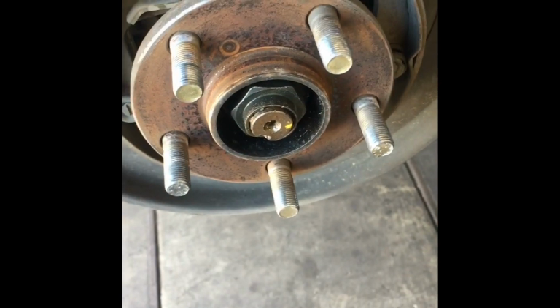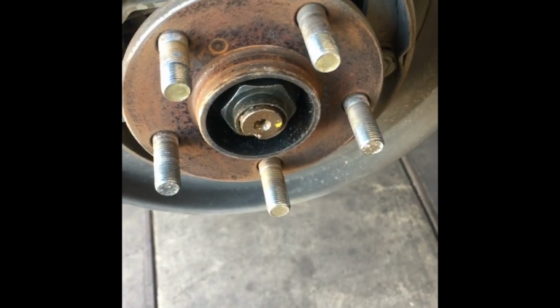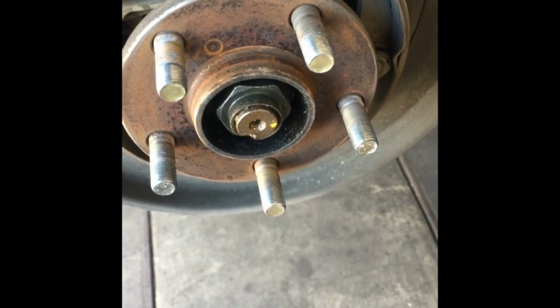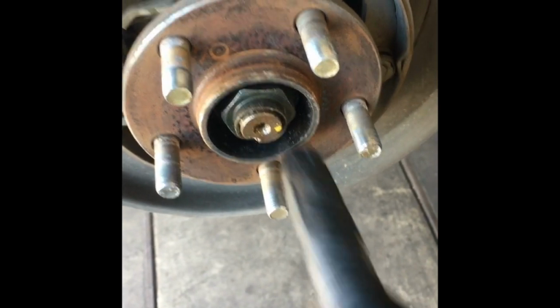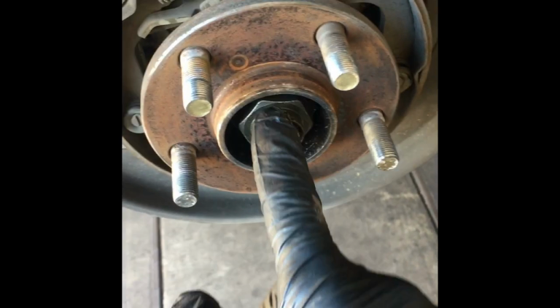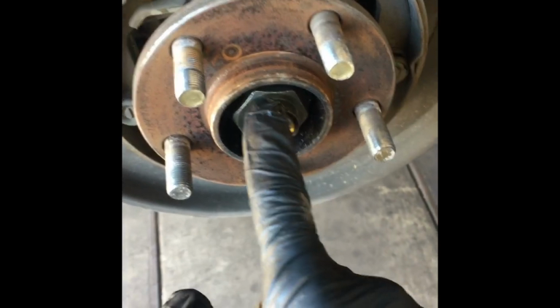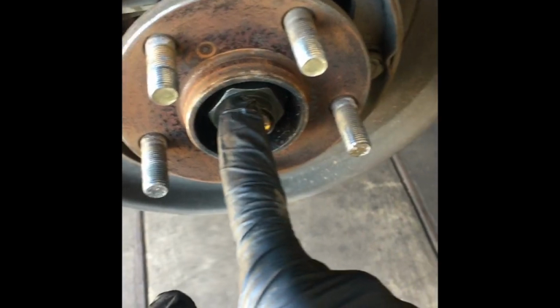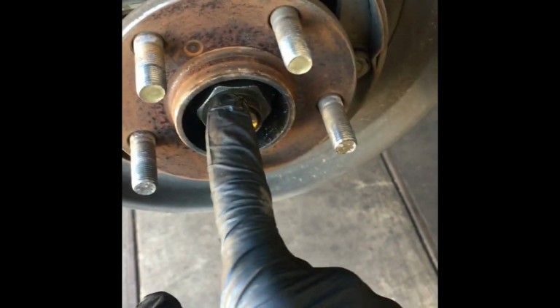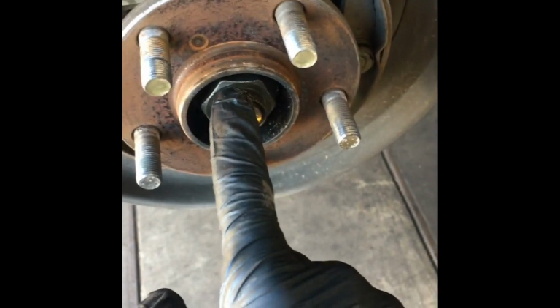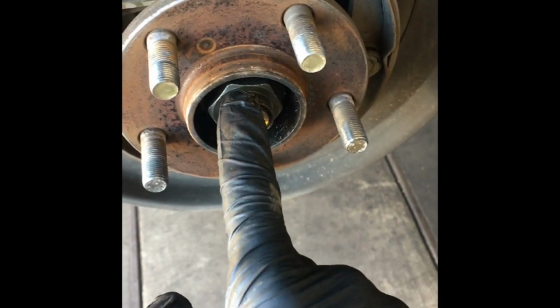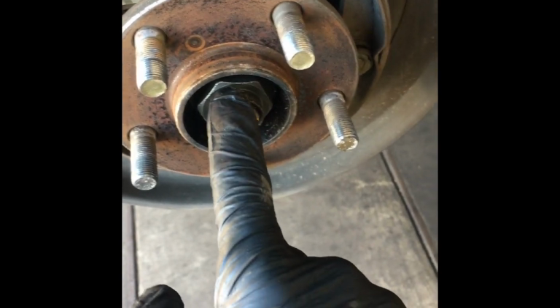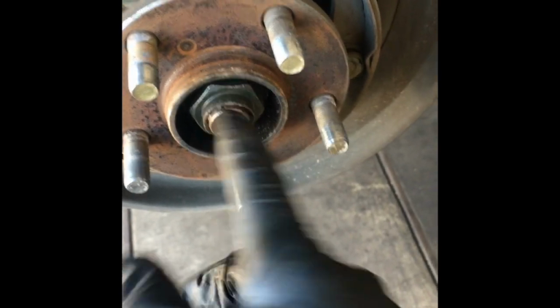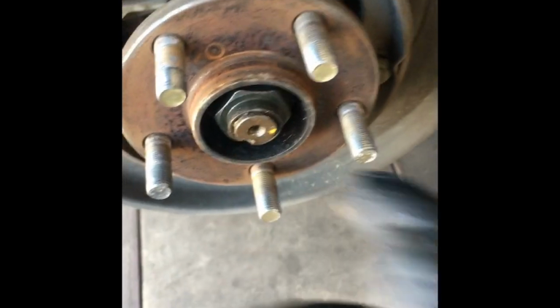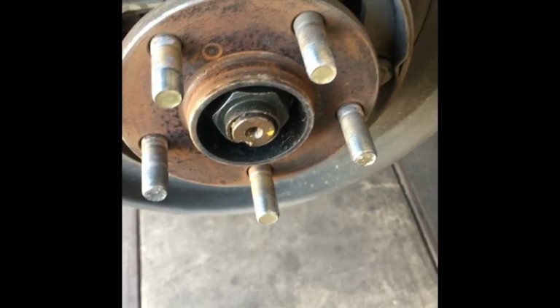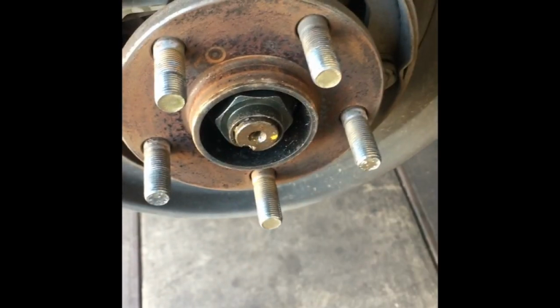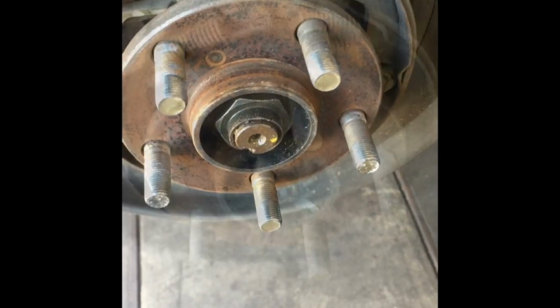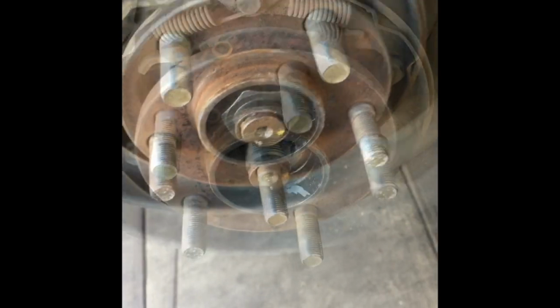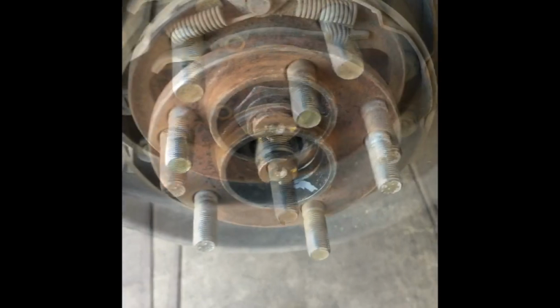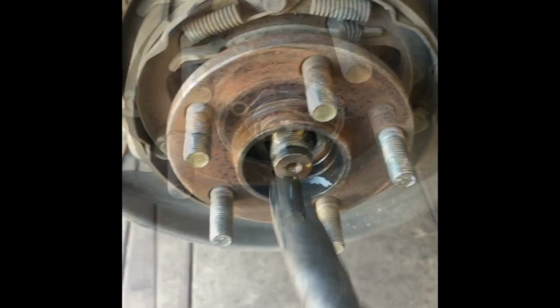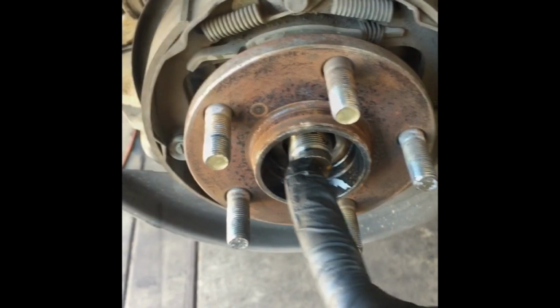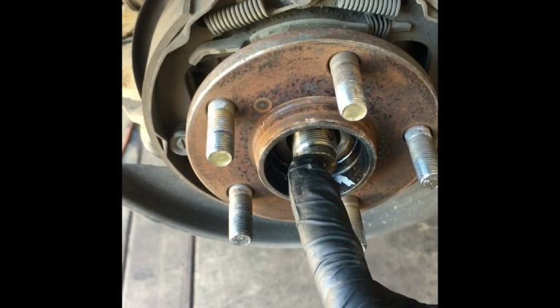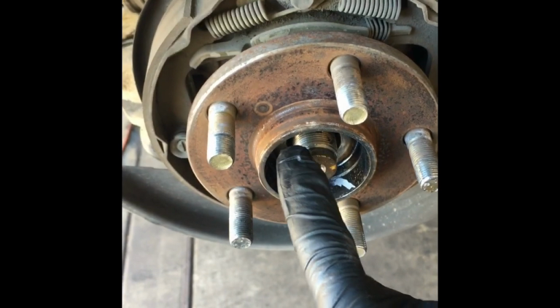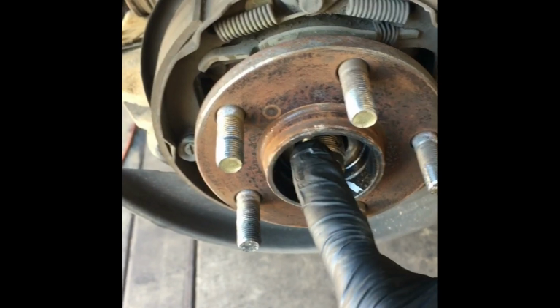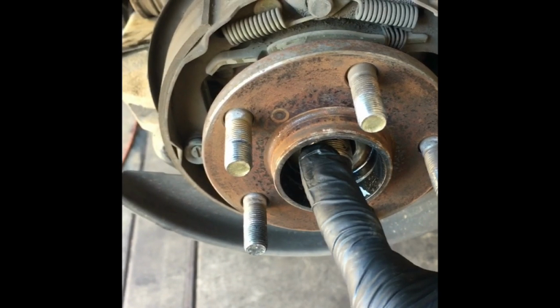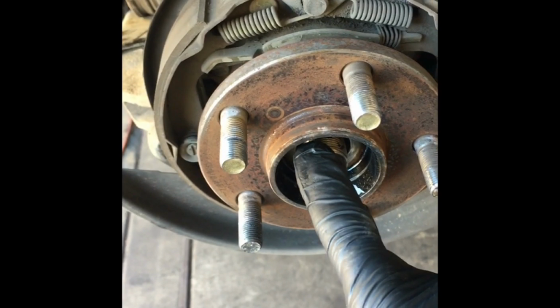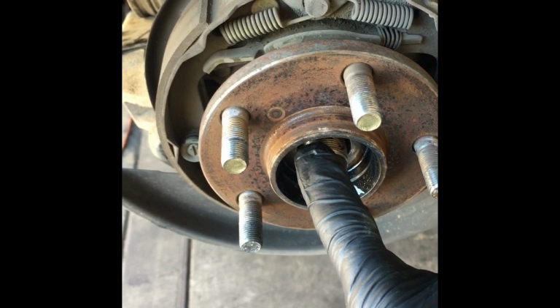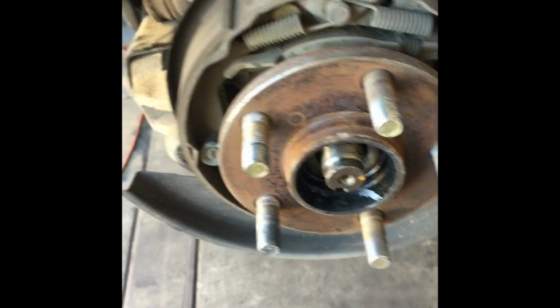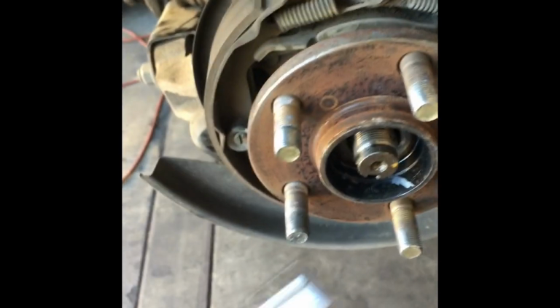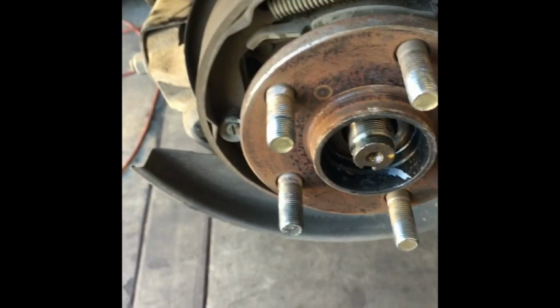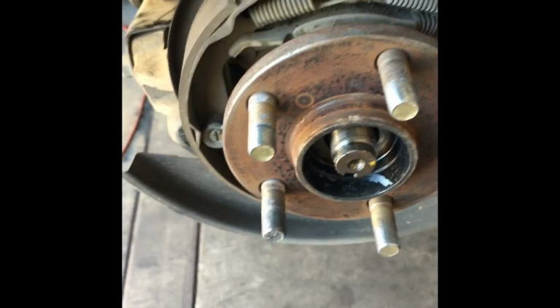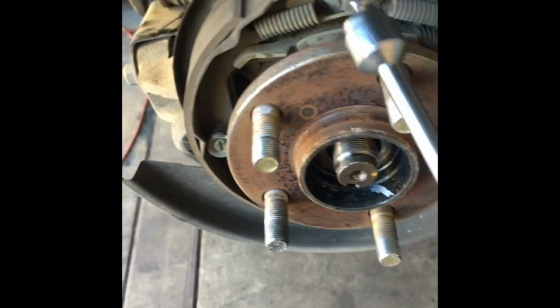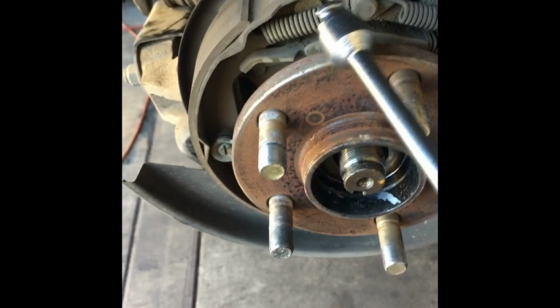Now that we've got the rotor off, we want to take the axle nut off — after removing the 32 millimeter nut.